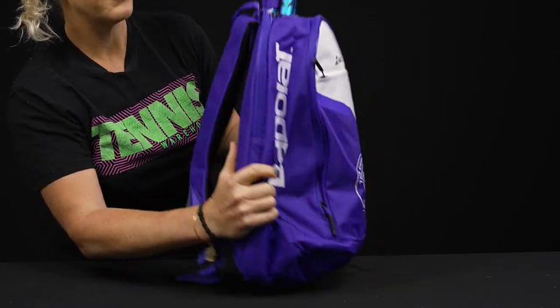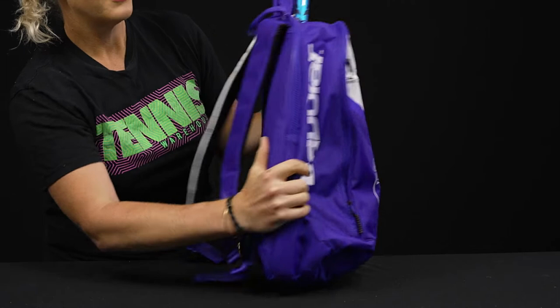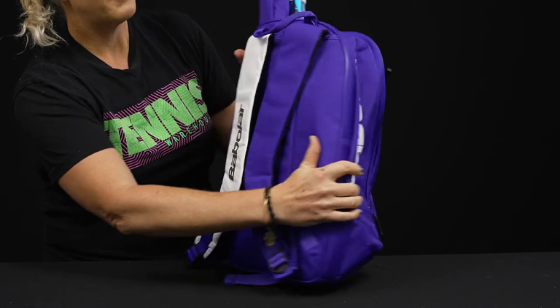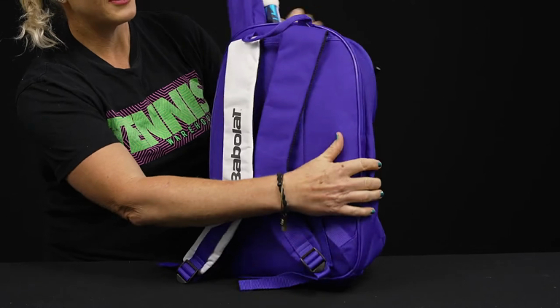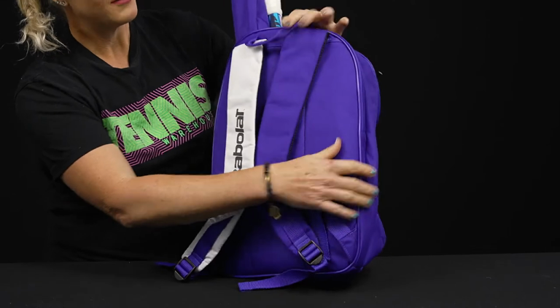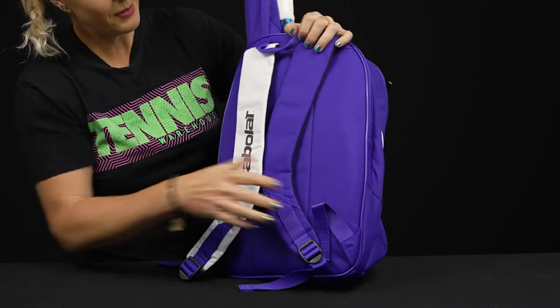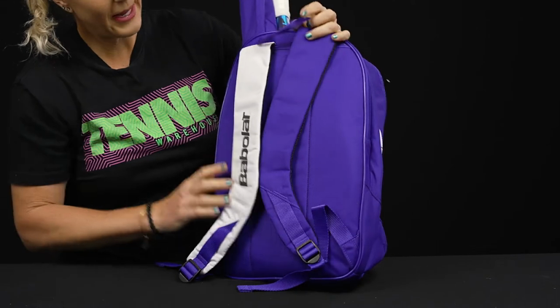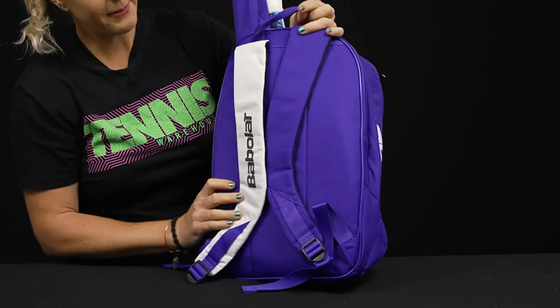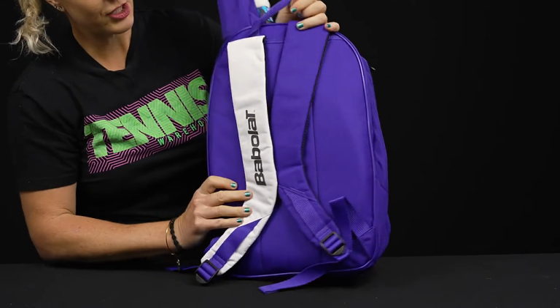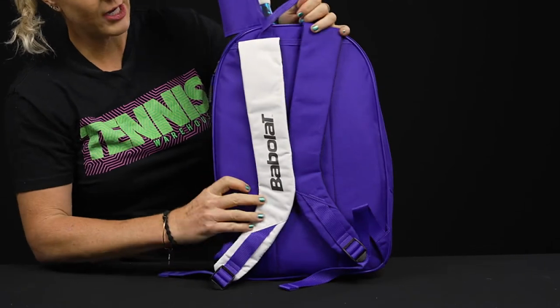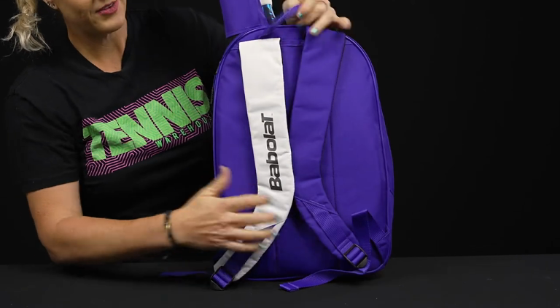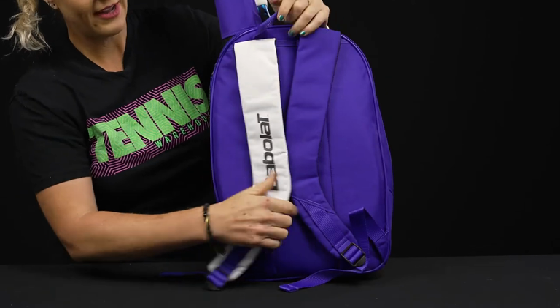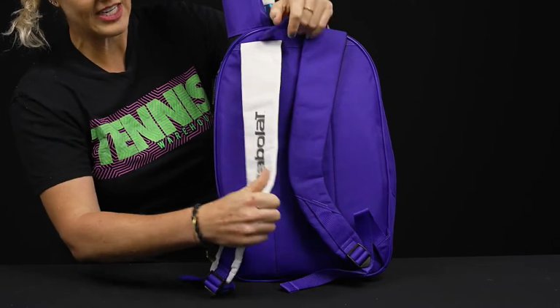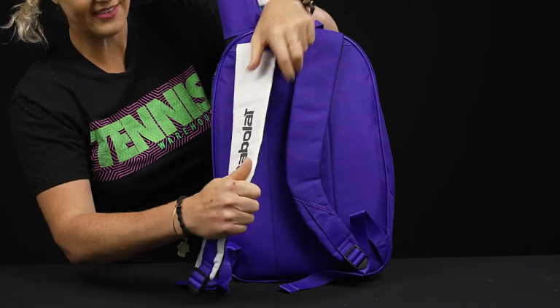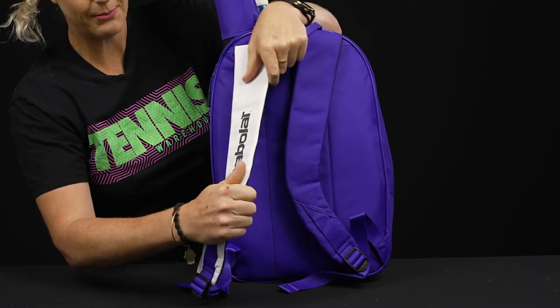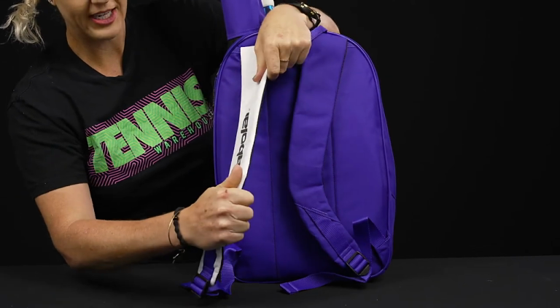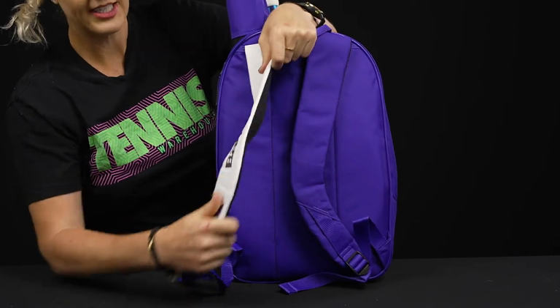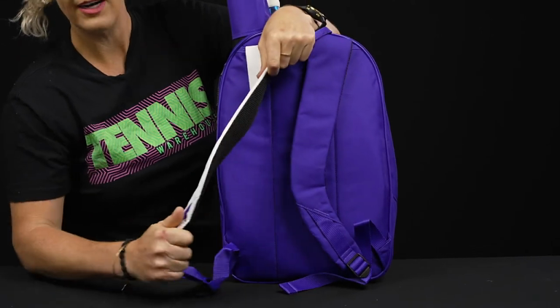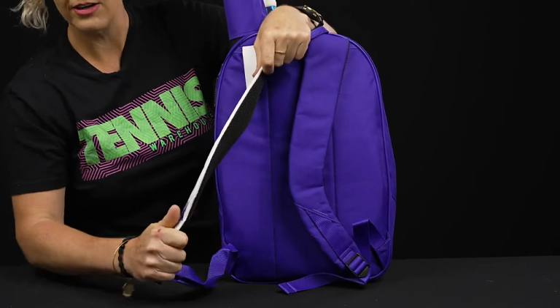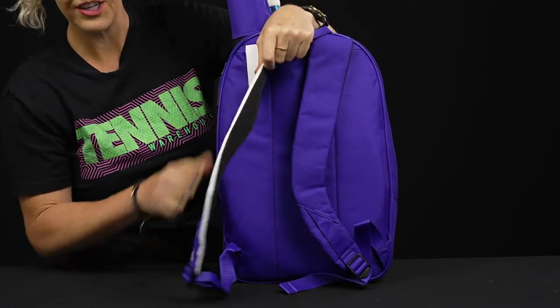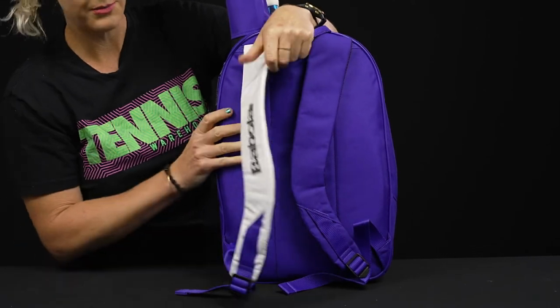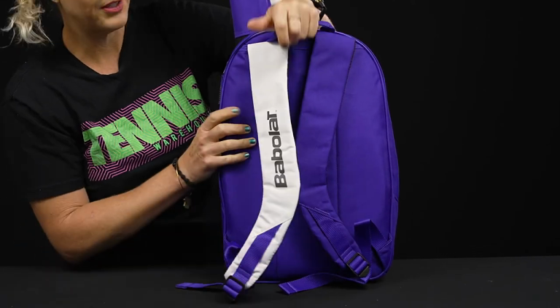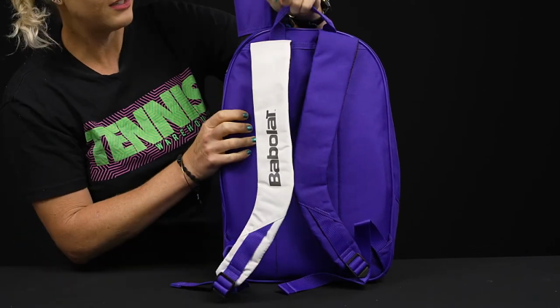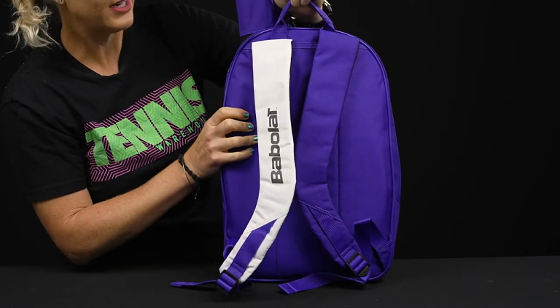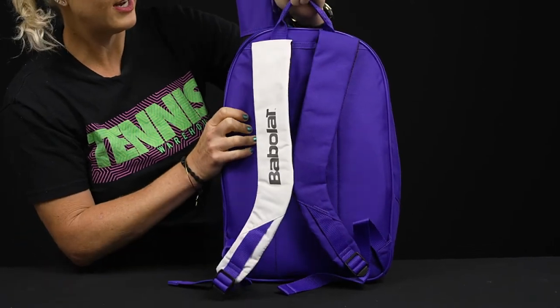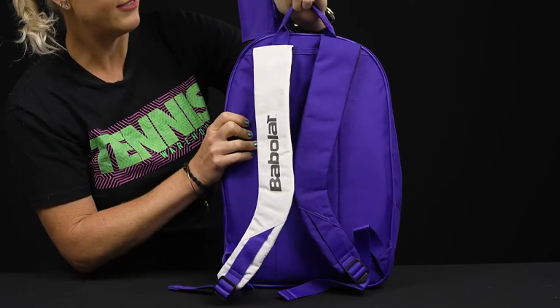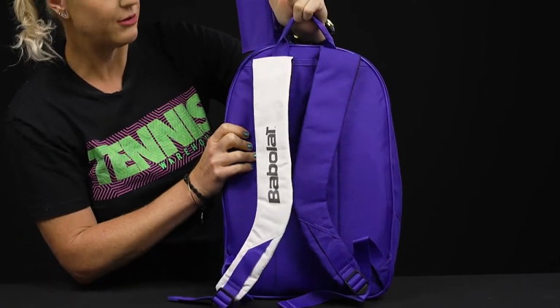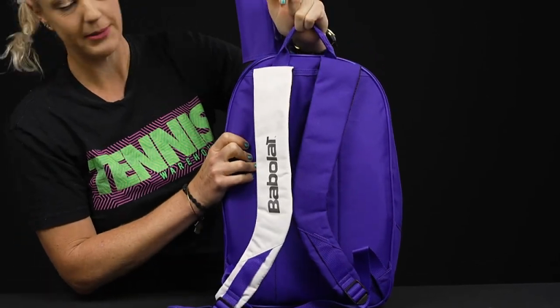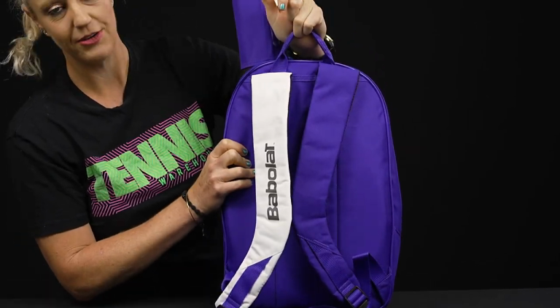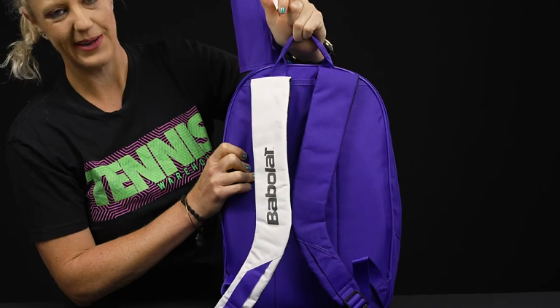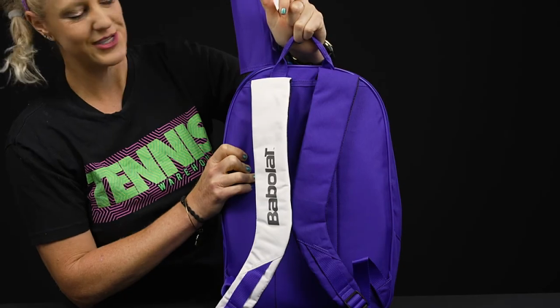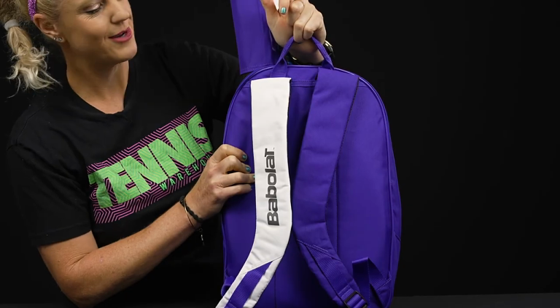The backpack straps have nice padding, they are adjustable, and then we have a grab handle right on top.